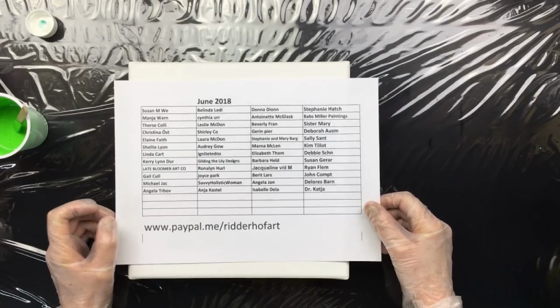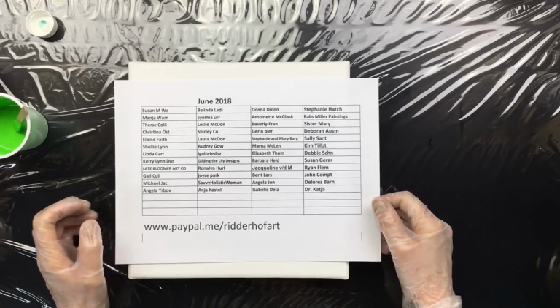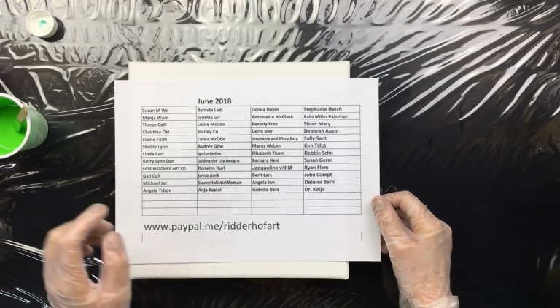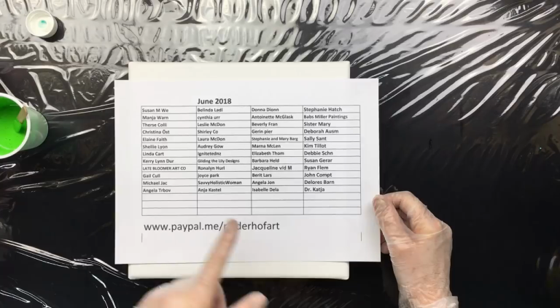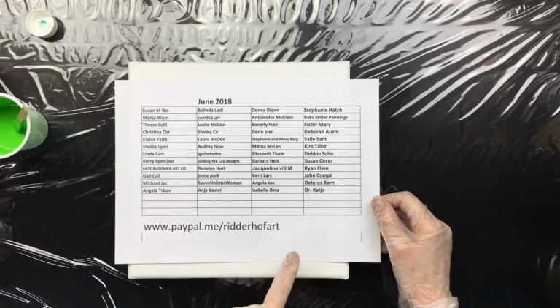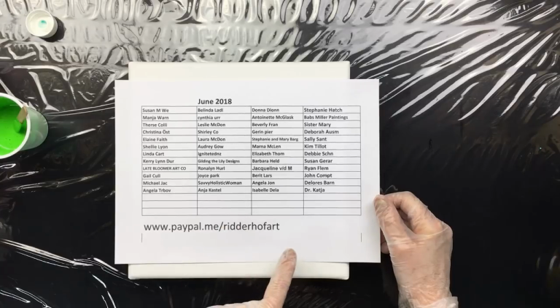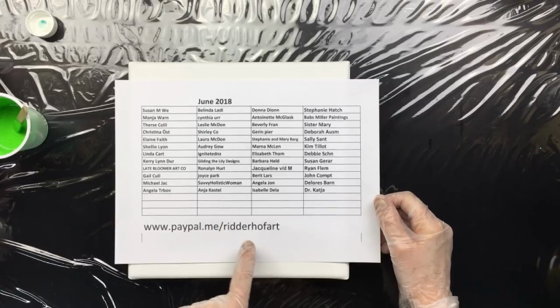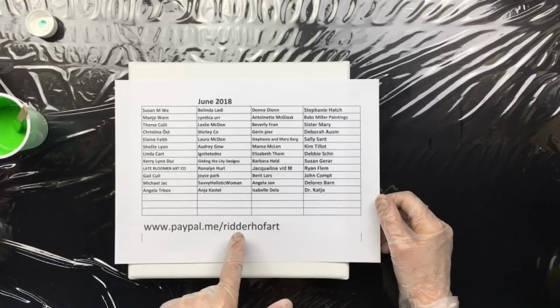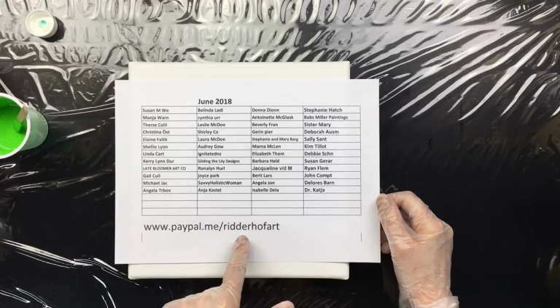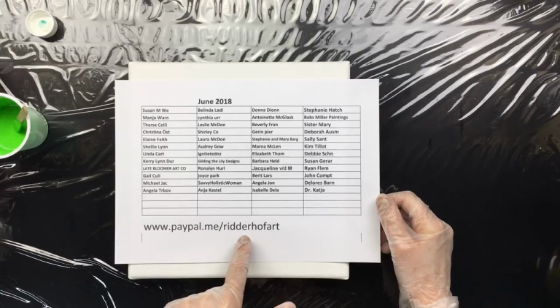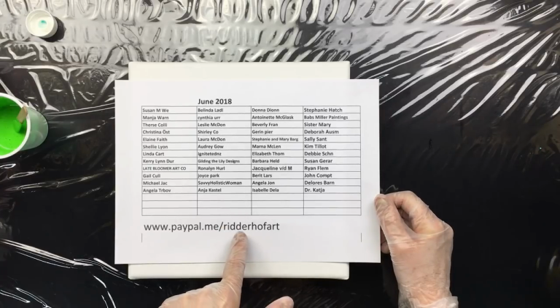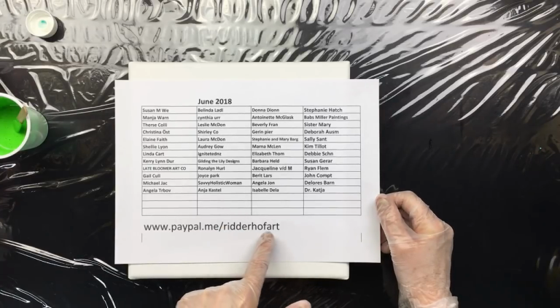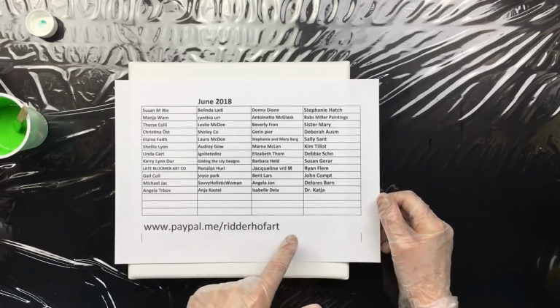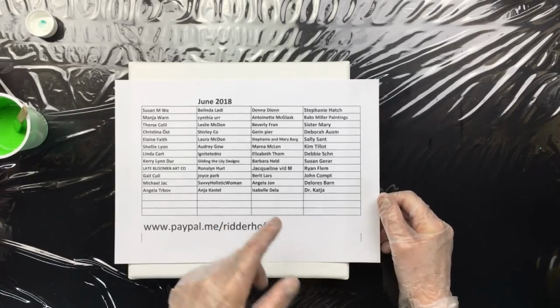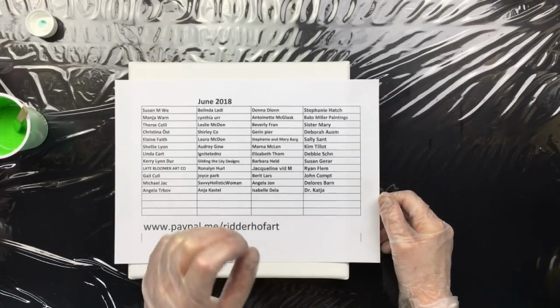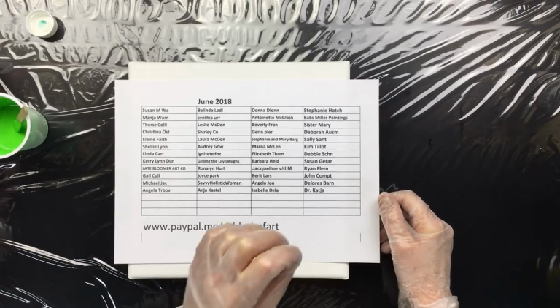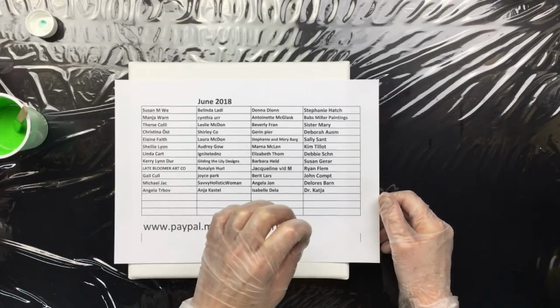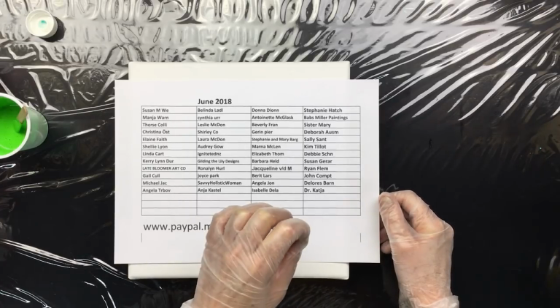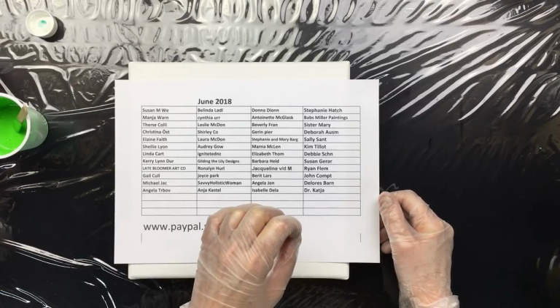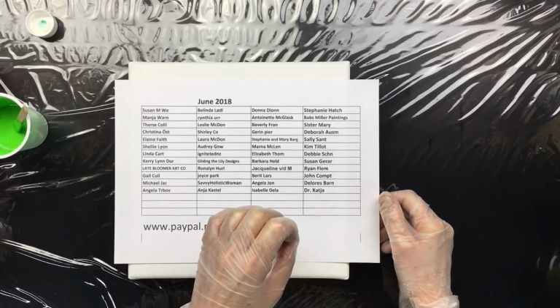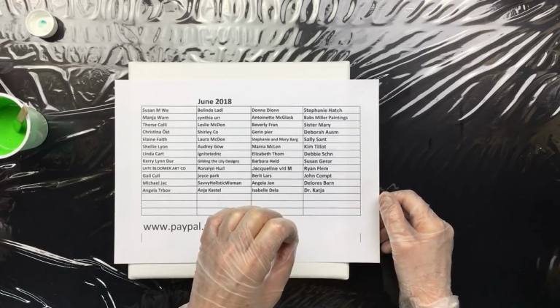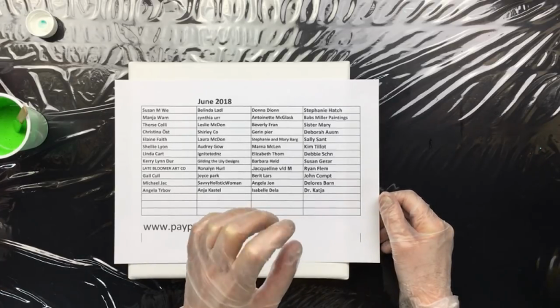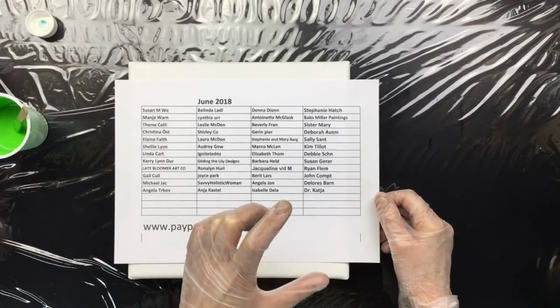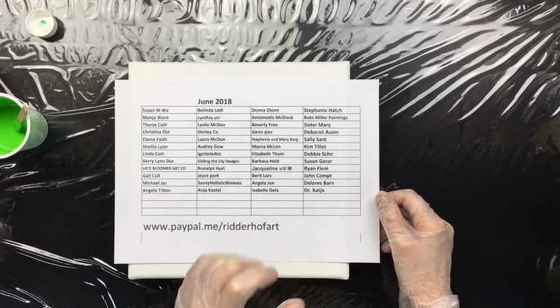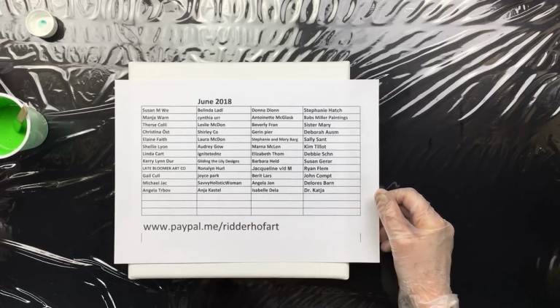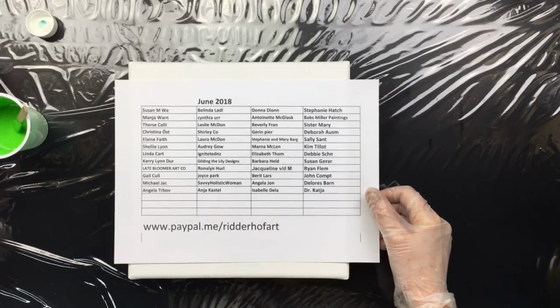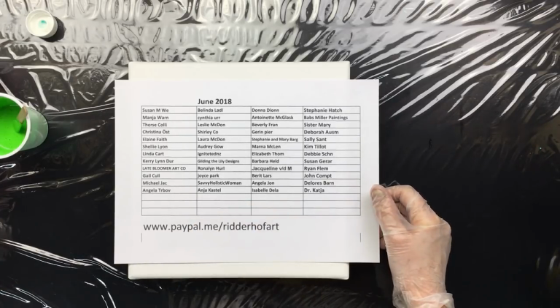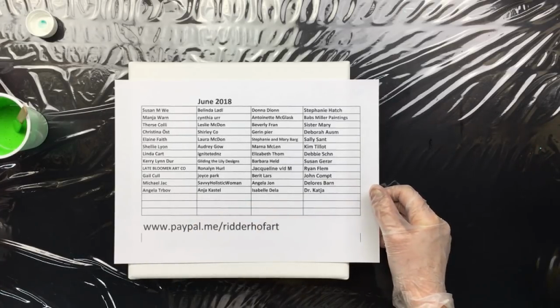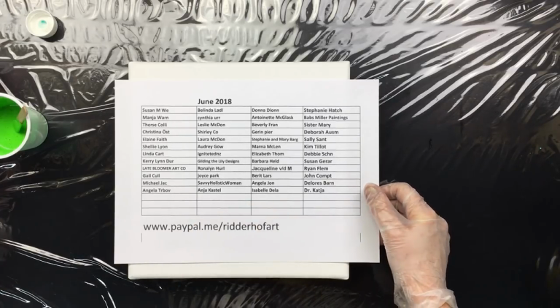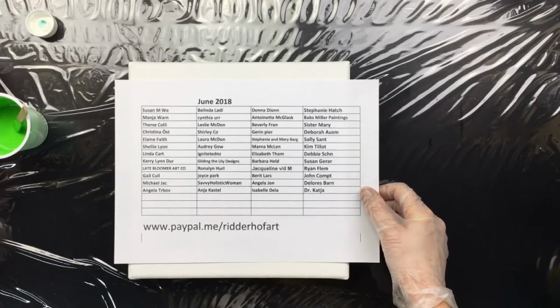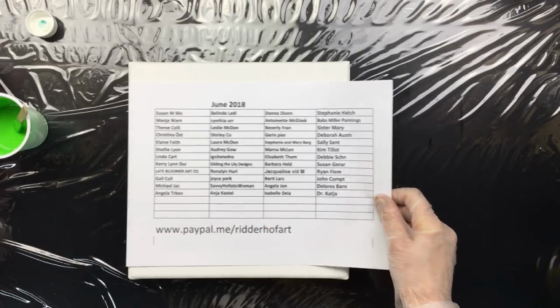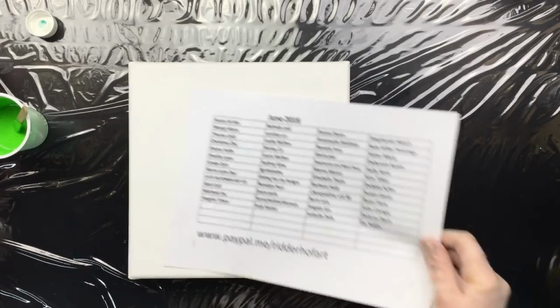You can email me at riddehoffart.zigo.nl.